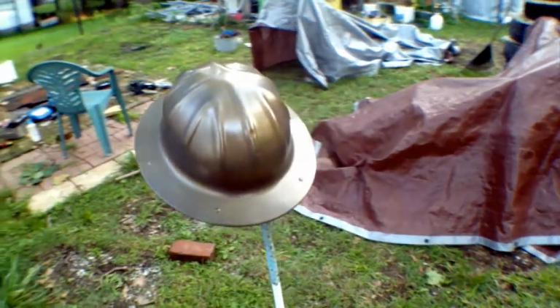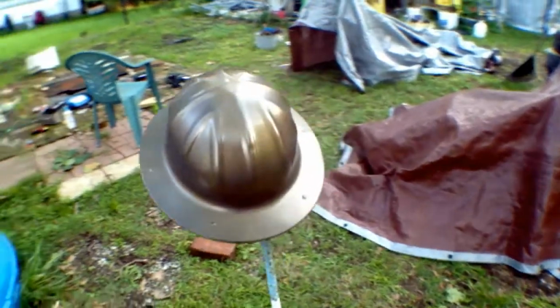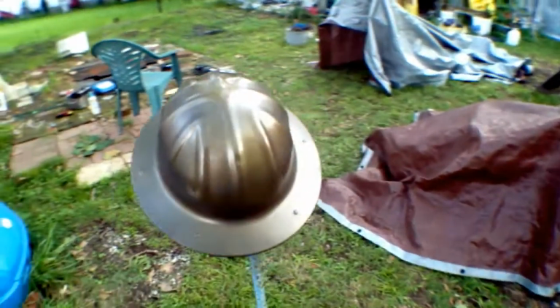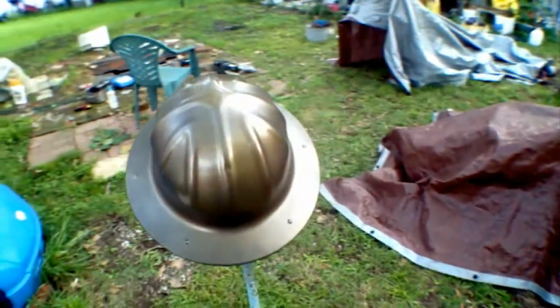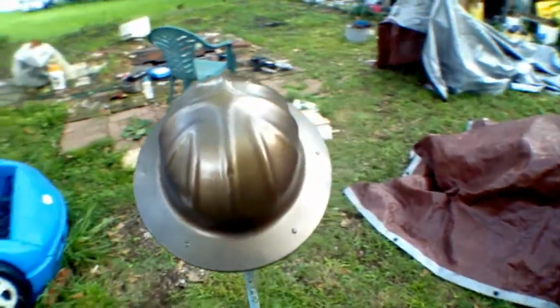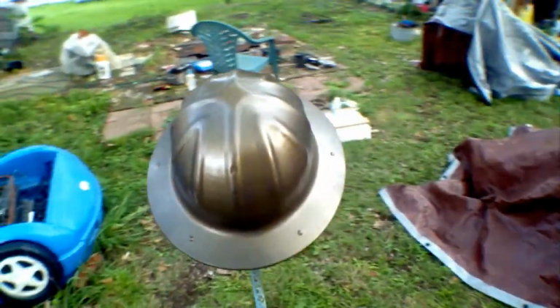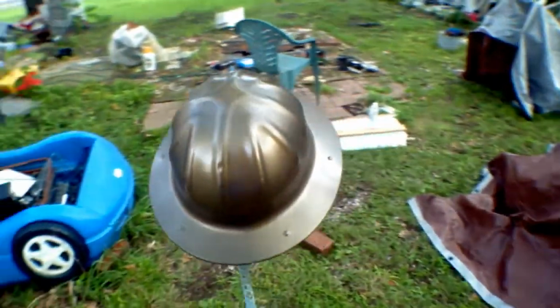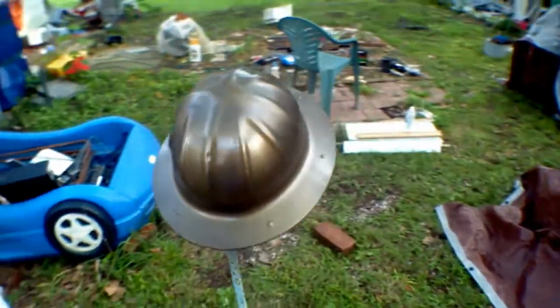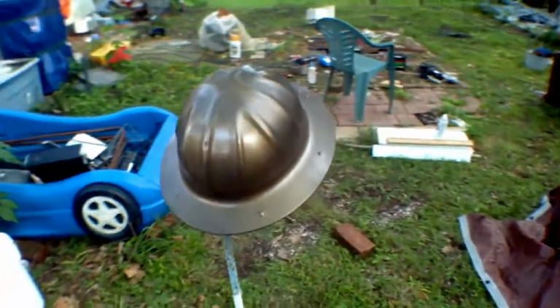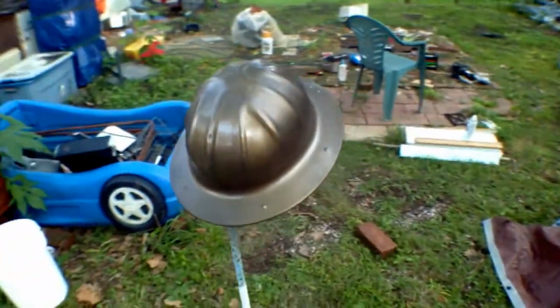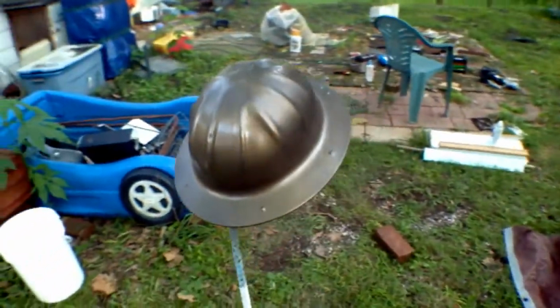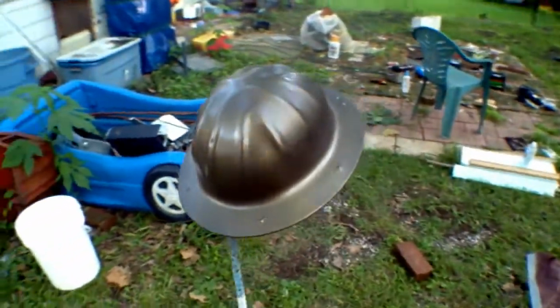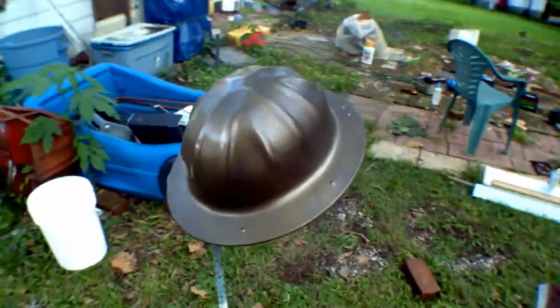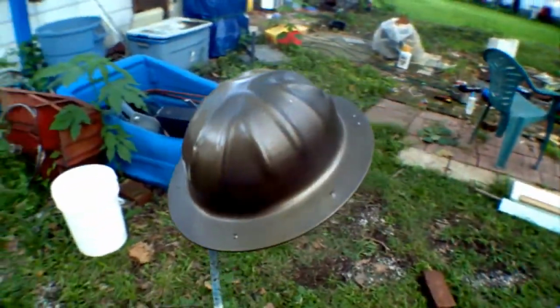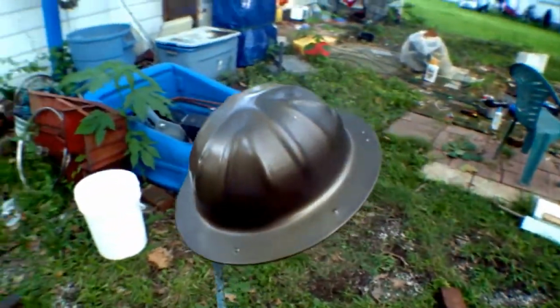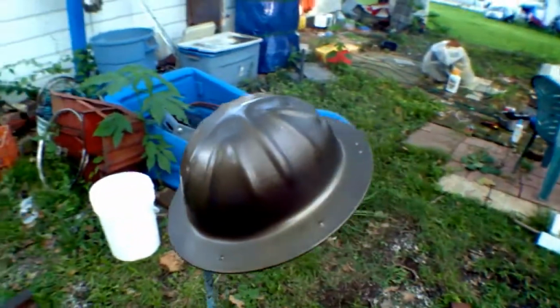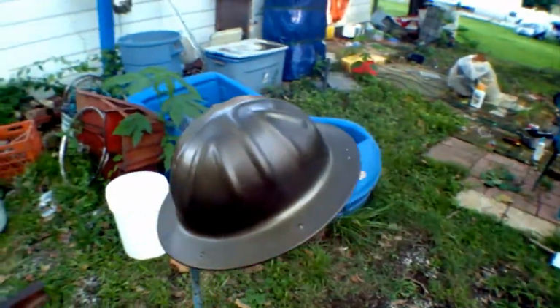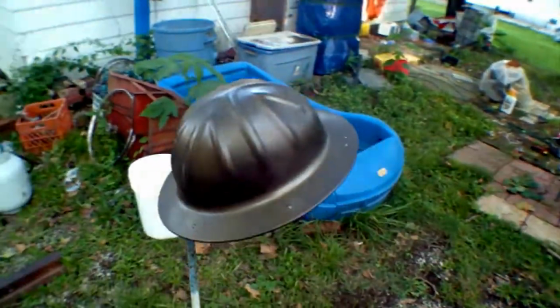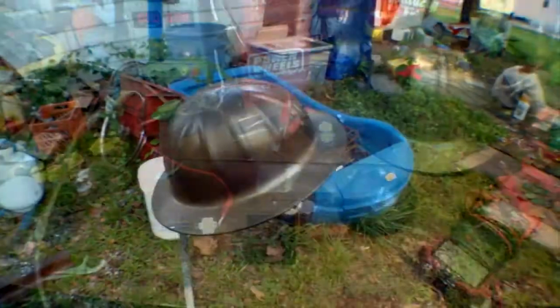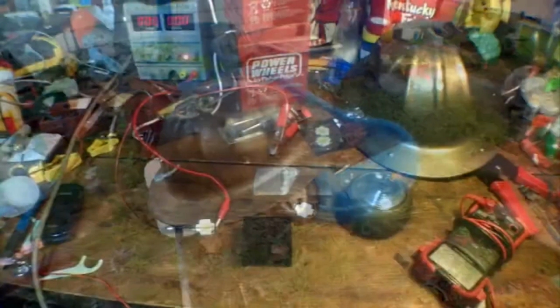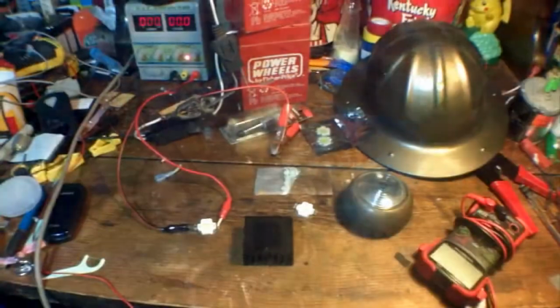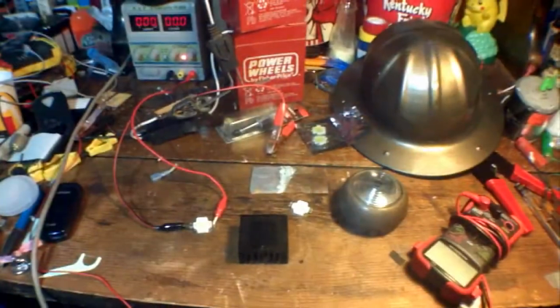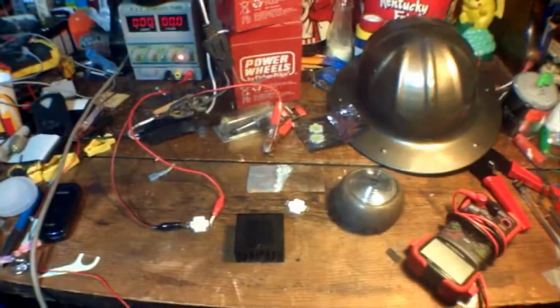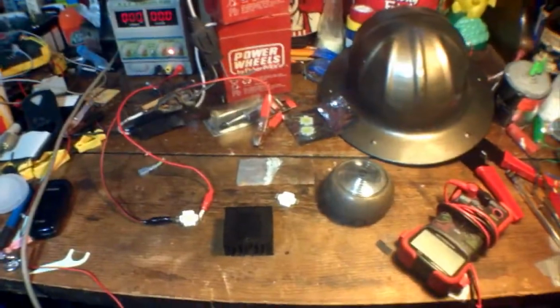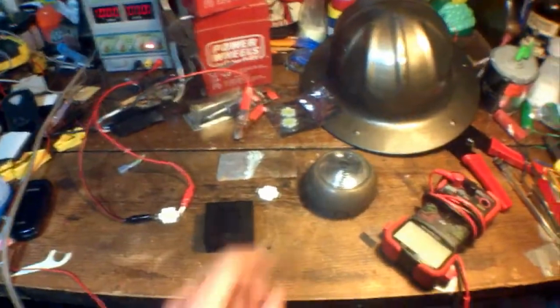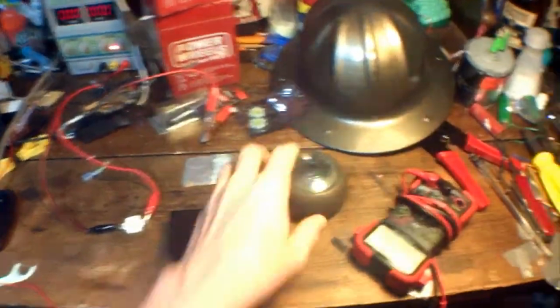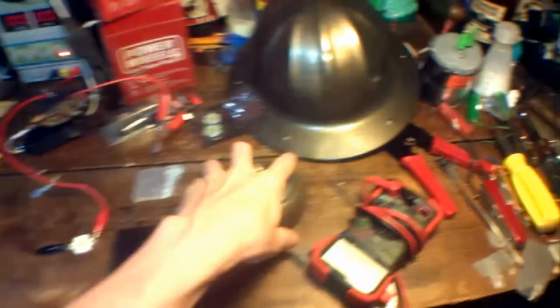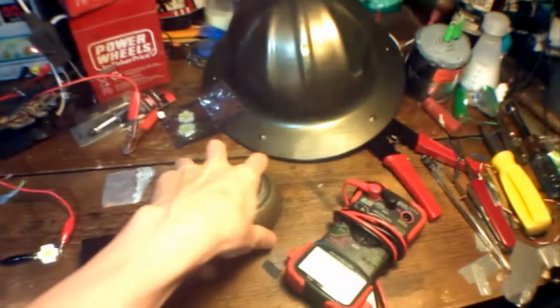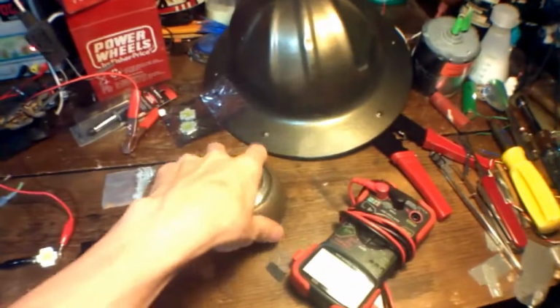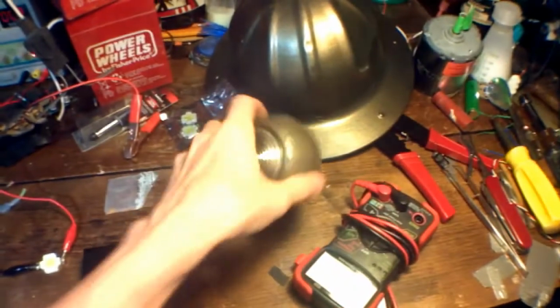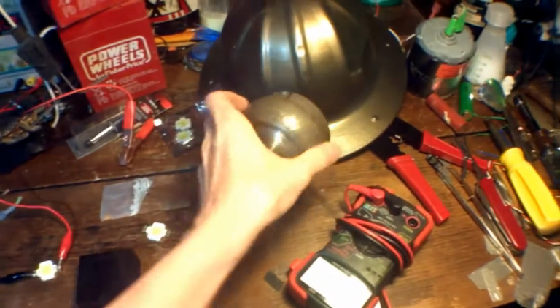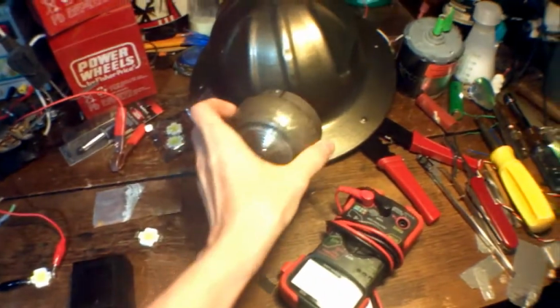It might be okay. If not, I could always just take the paint off. So now for the headlight part of the helmet.